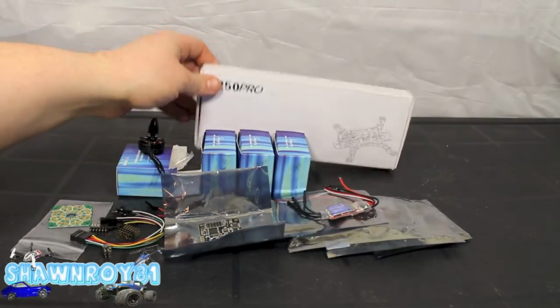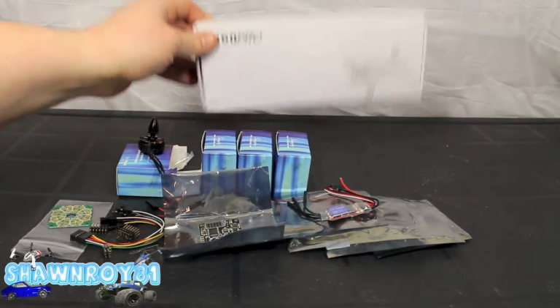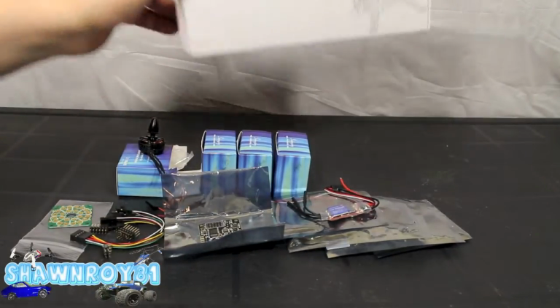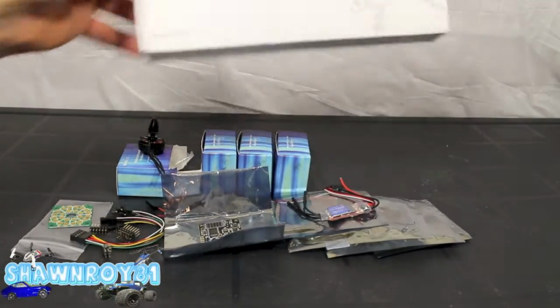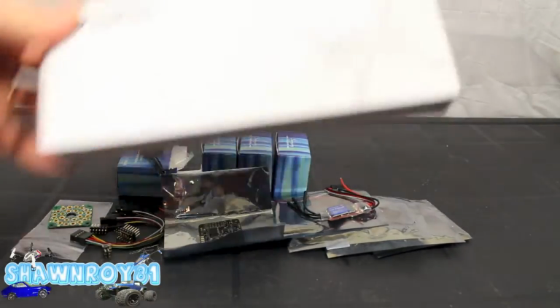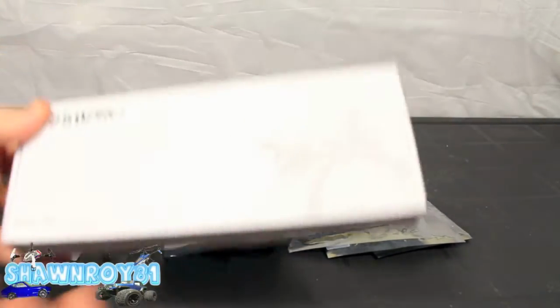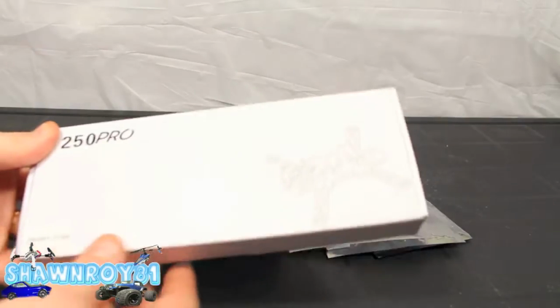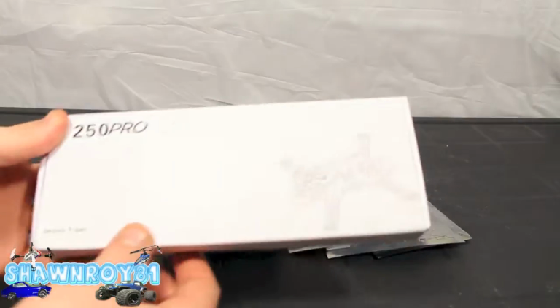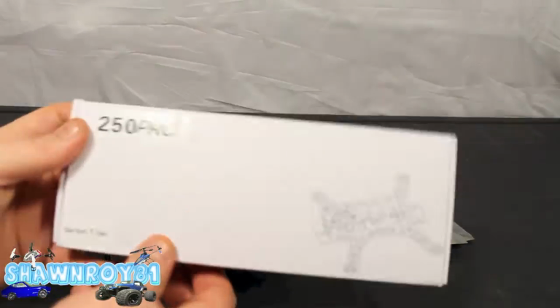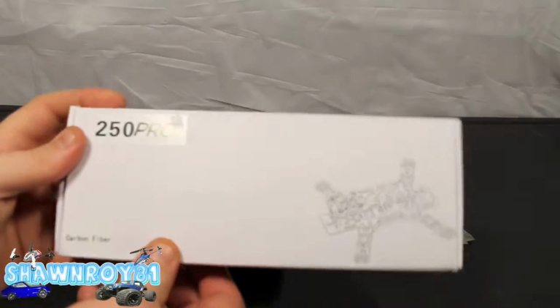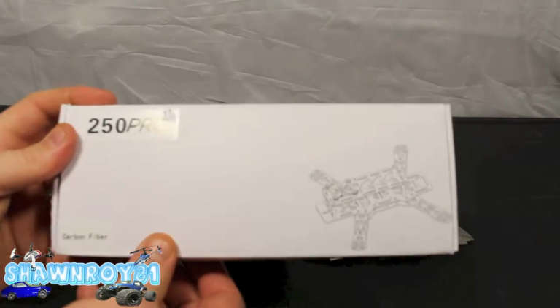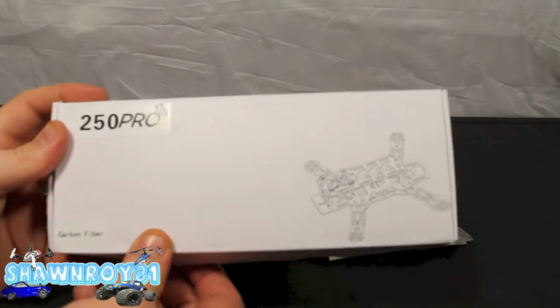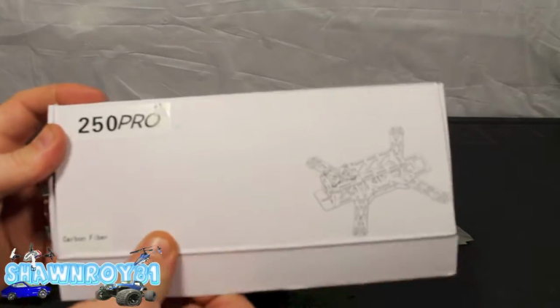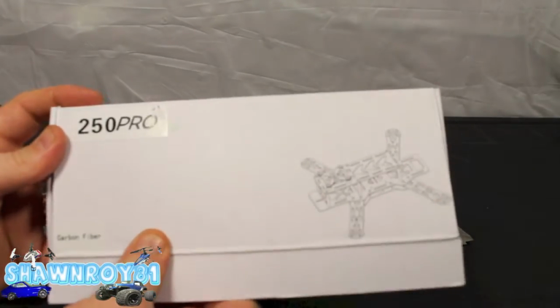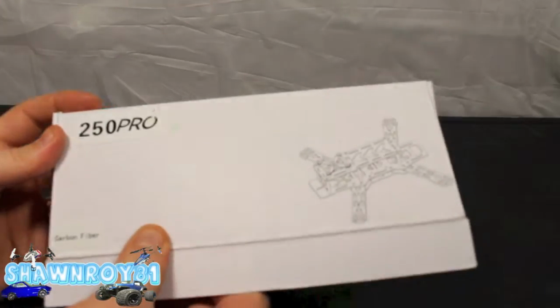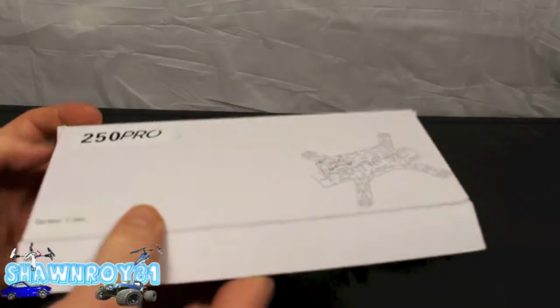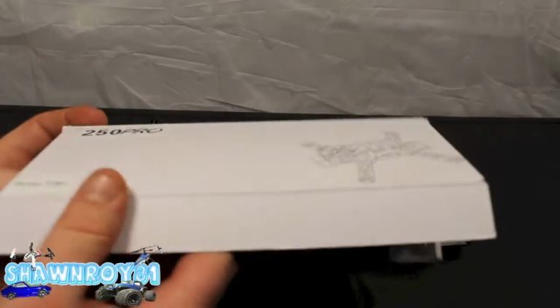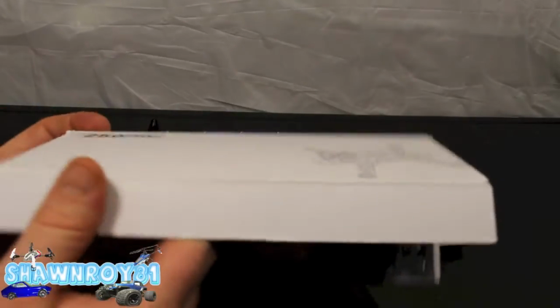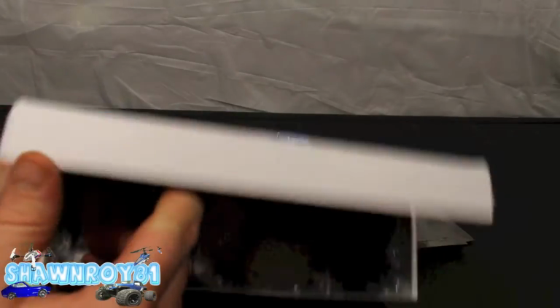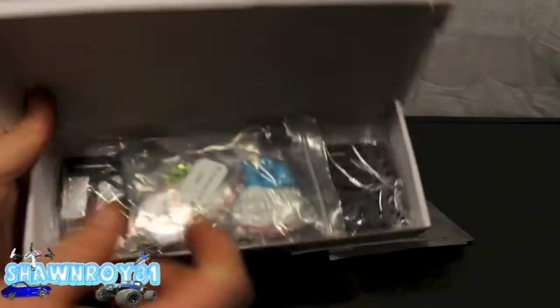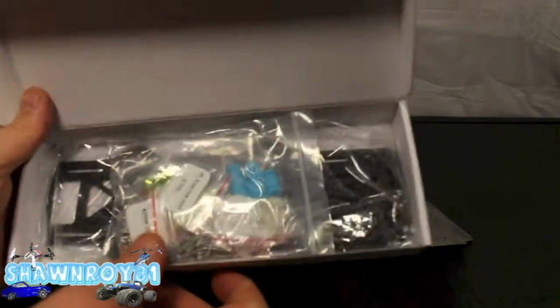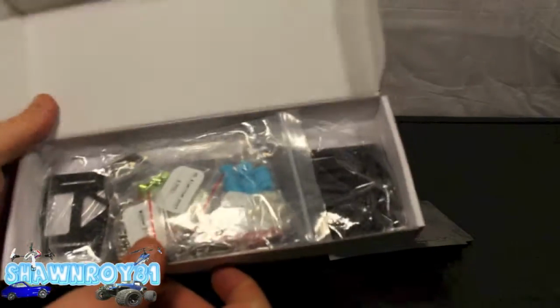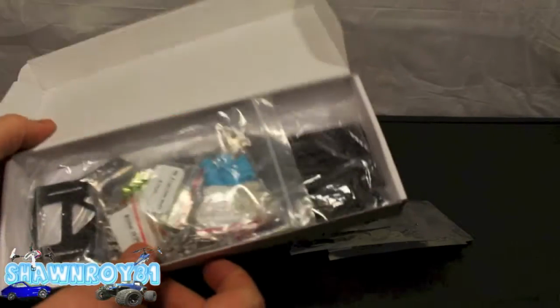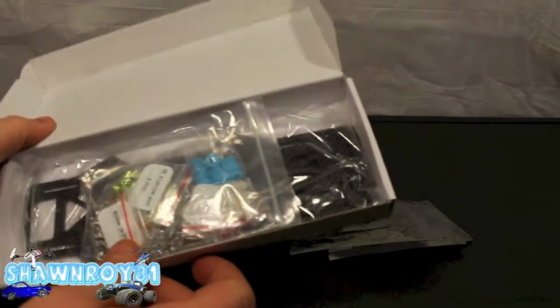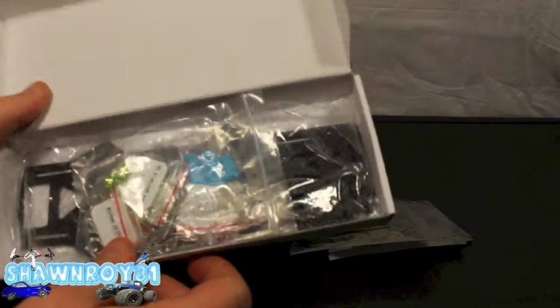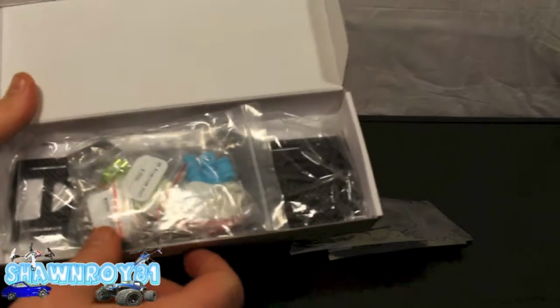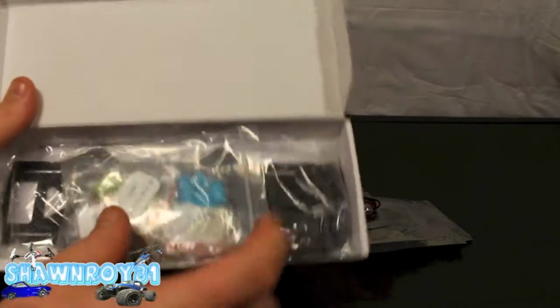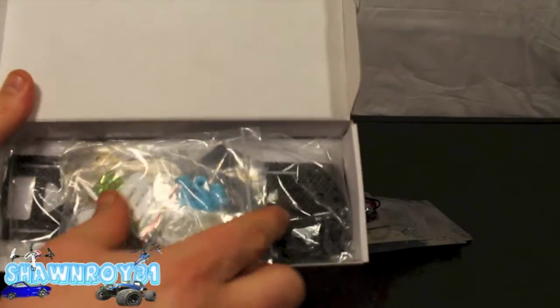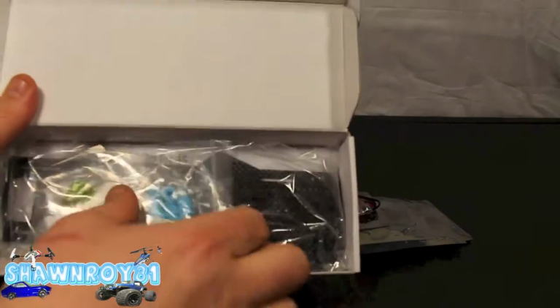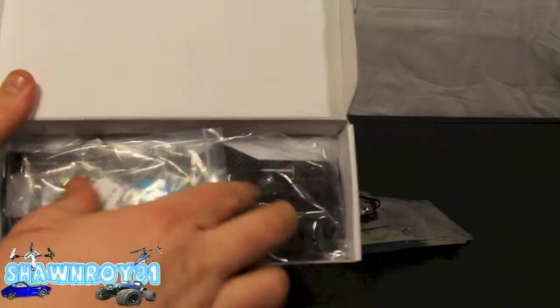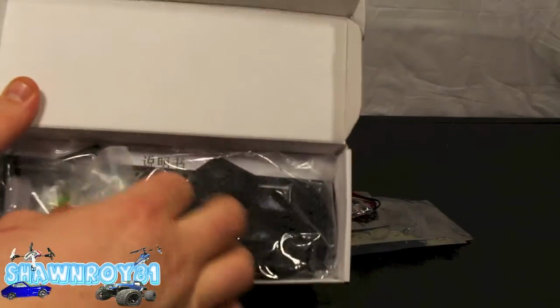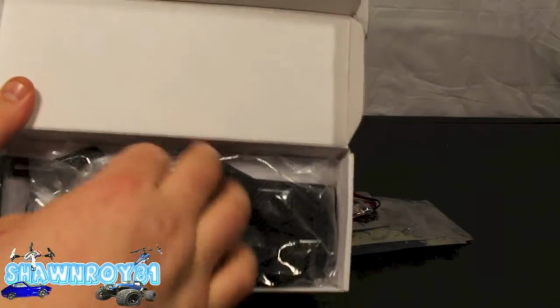So all that is nothing without a frame, and this is what we went with — the Emax 250 Carbon Pro.